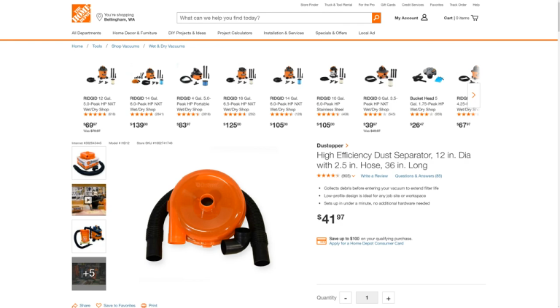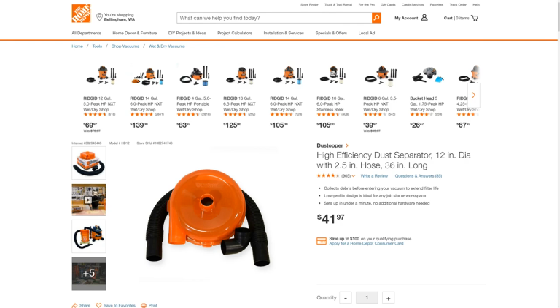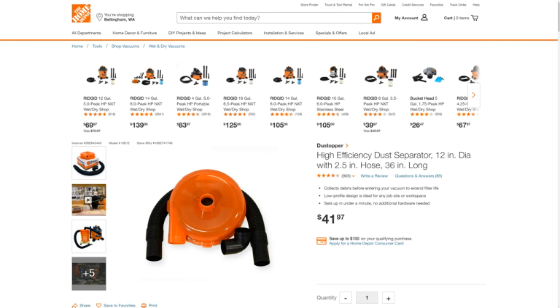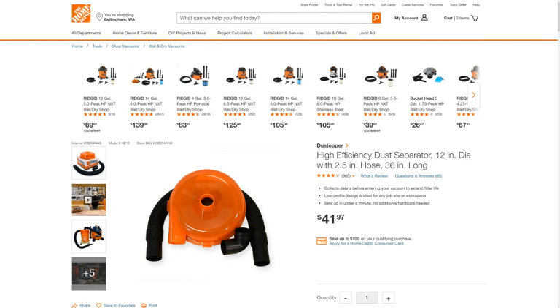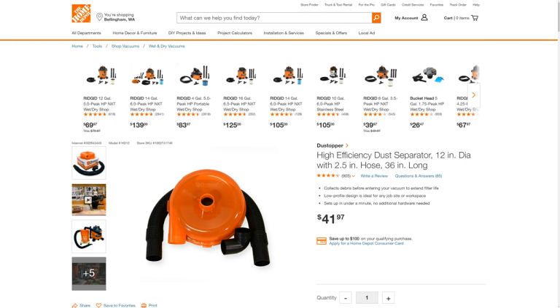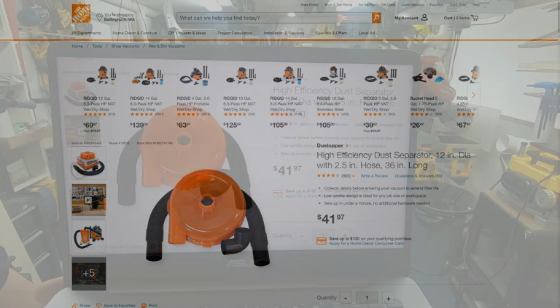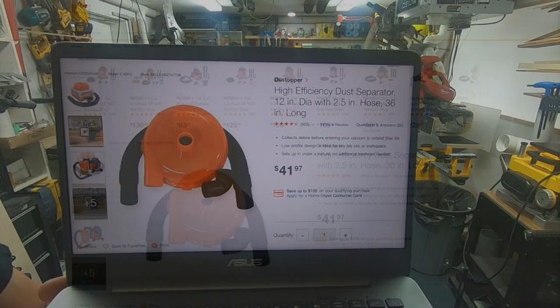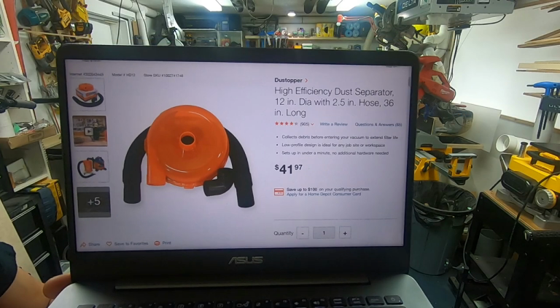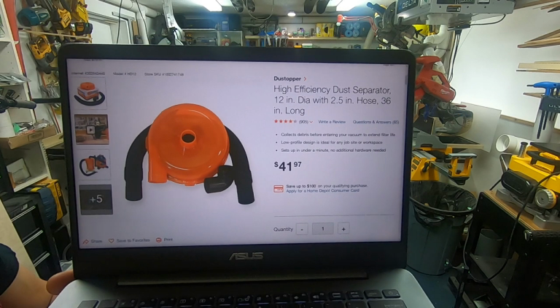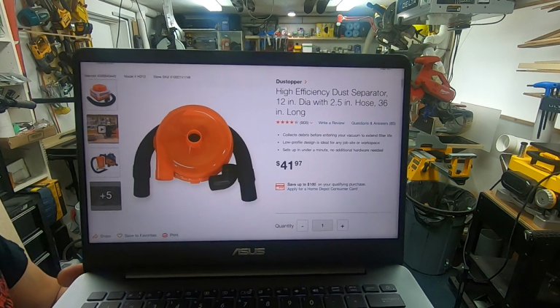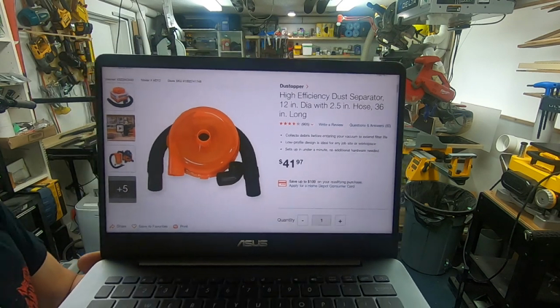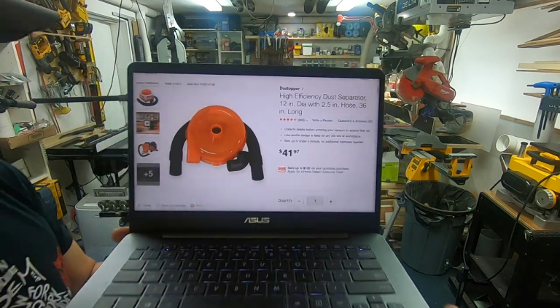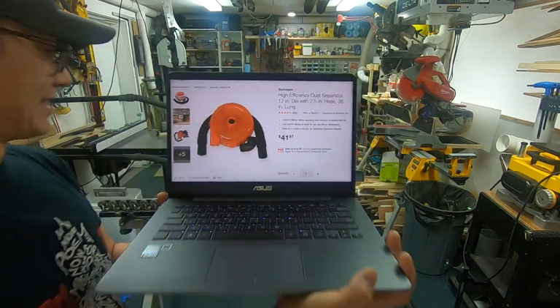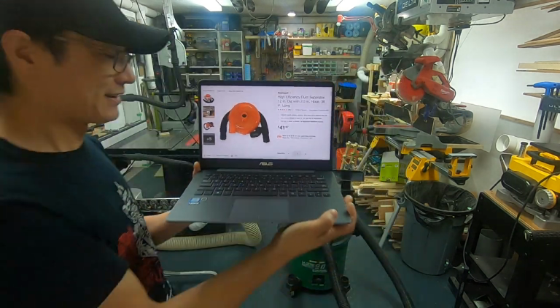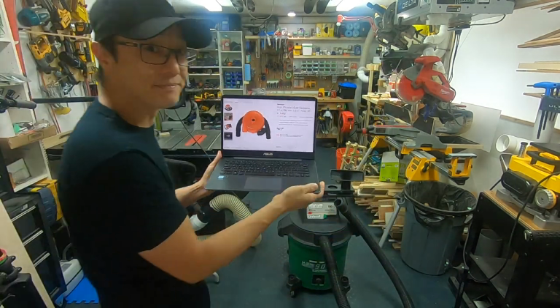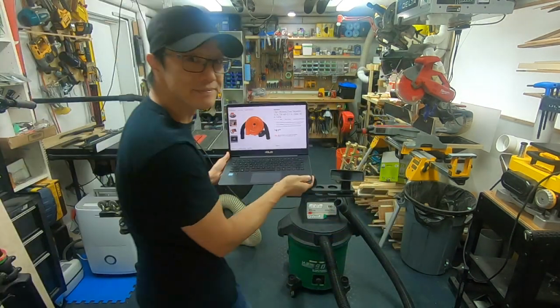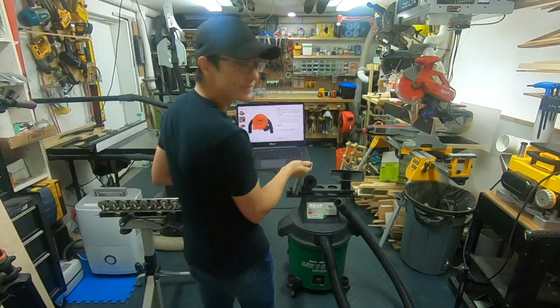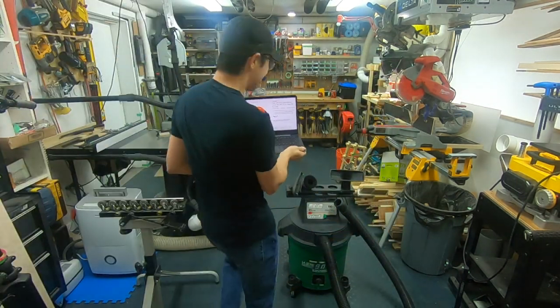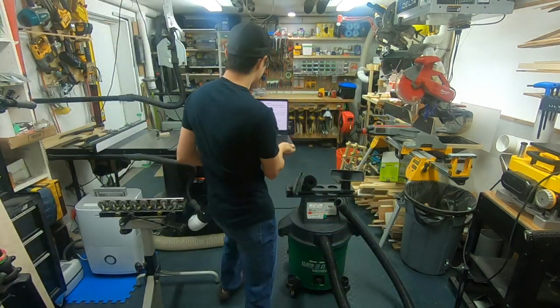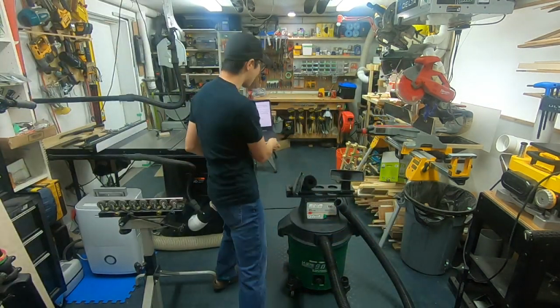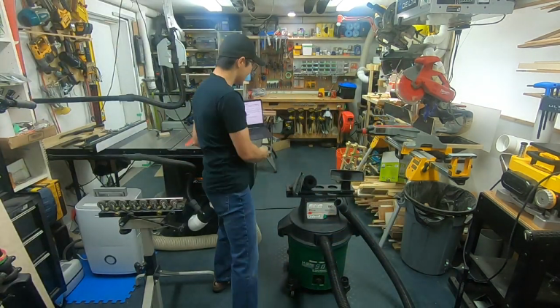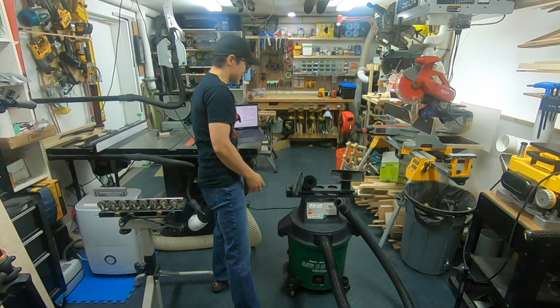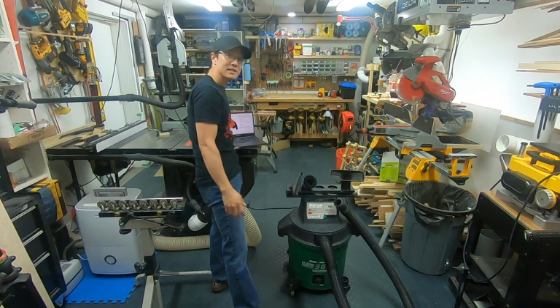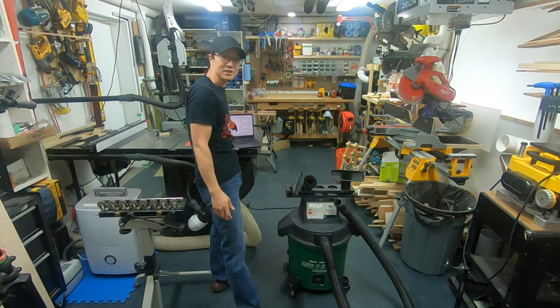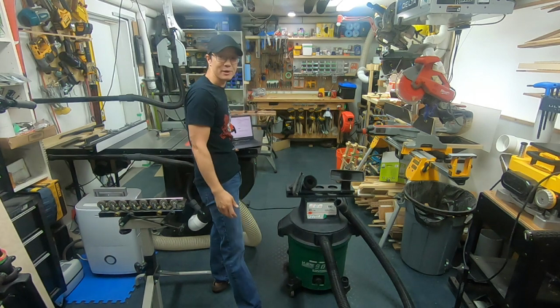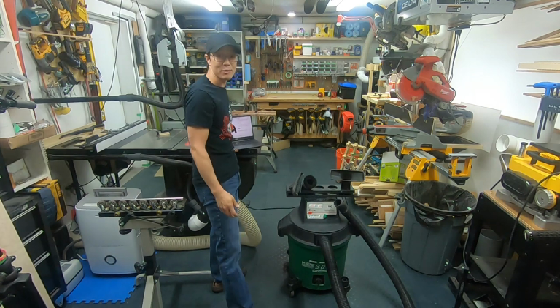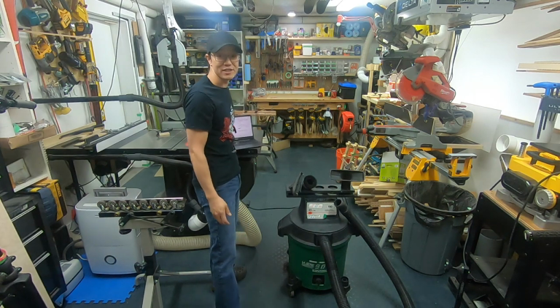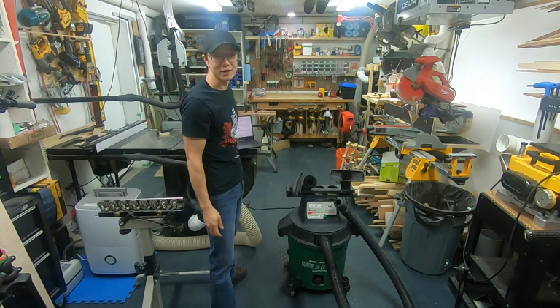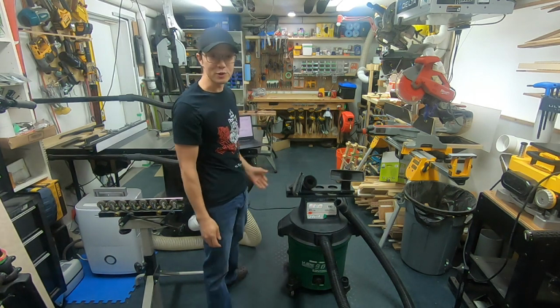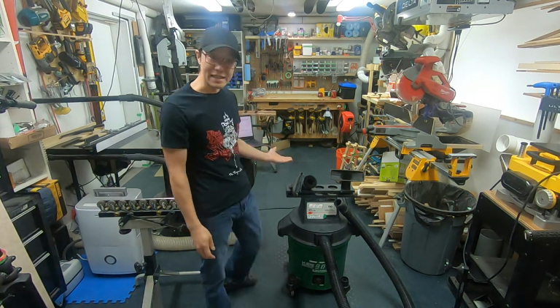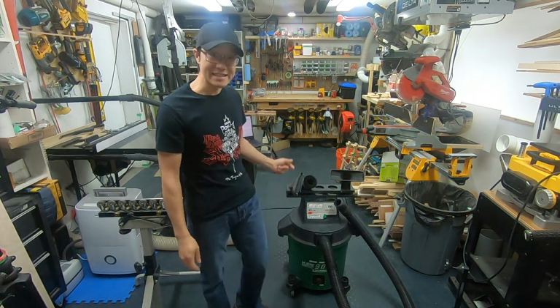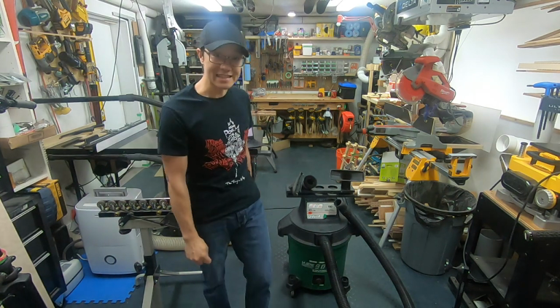It's available only in Home Depot in the U.S. So now let's take this to my workbench and I'll show you the insides.